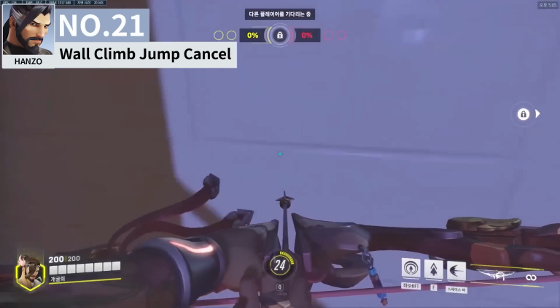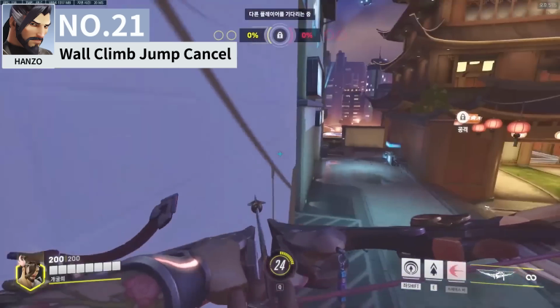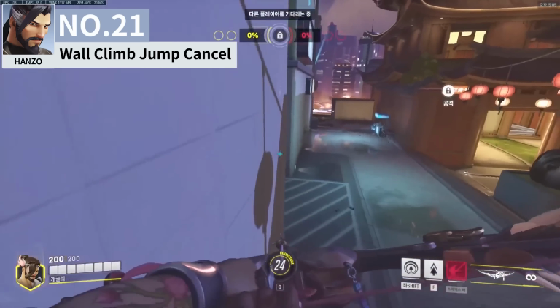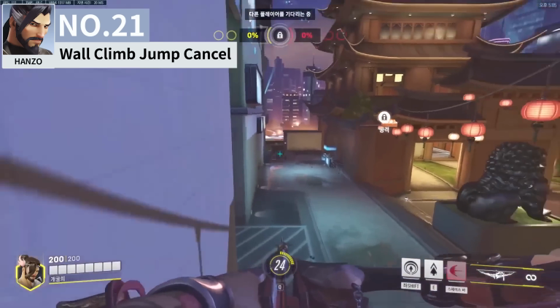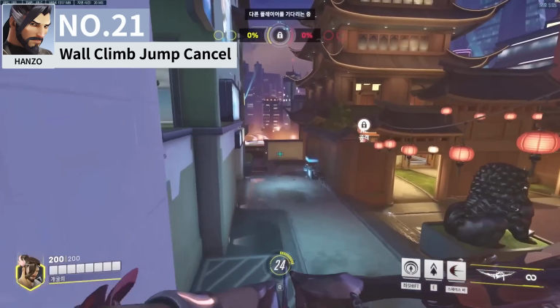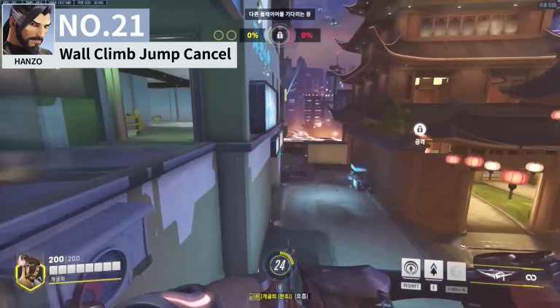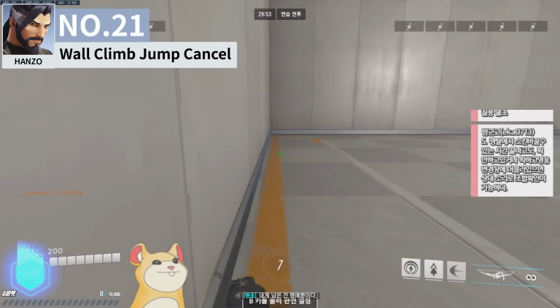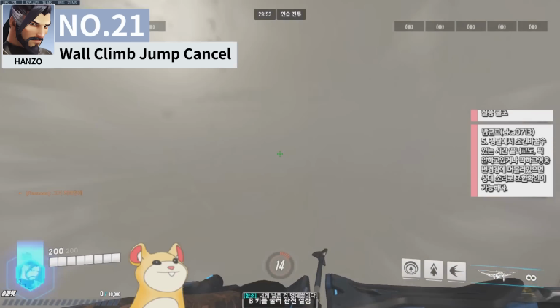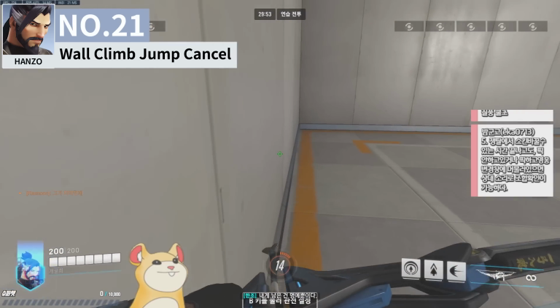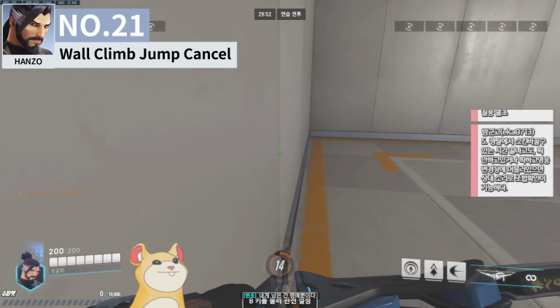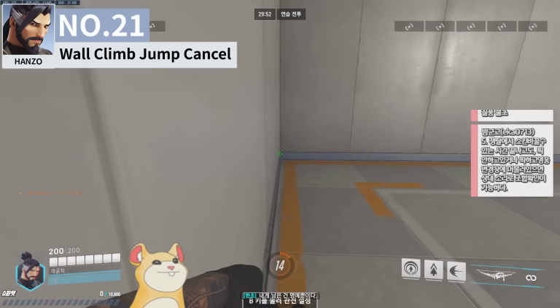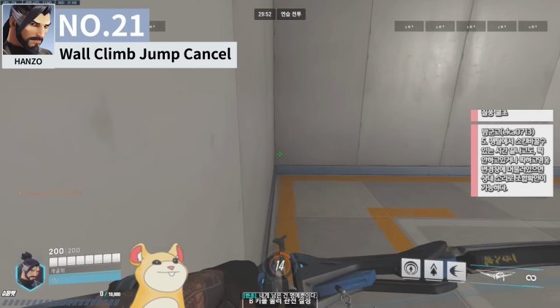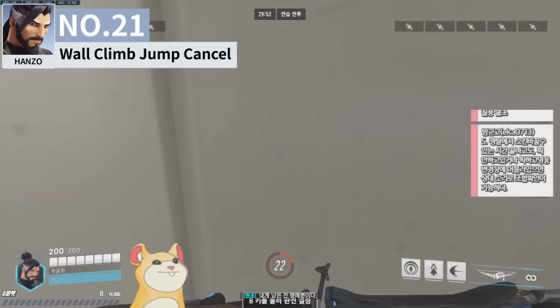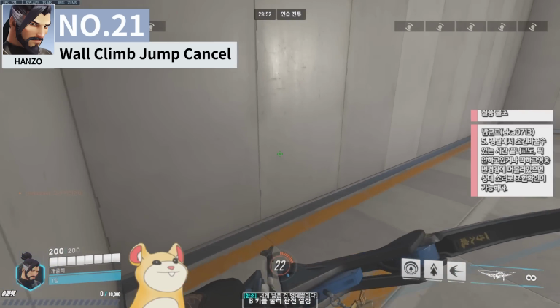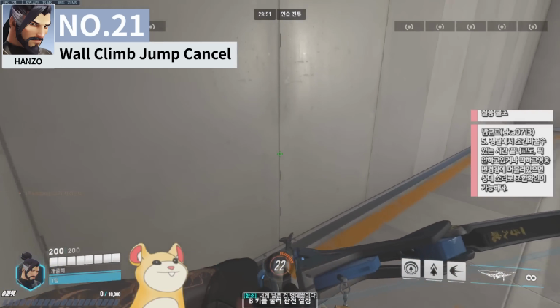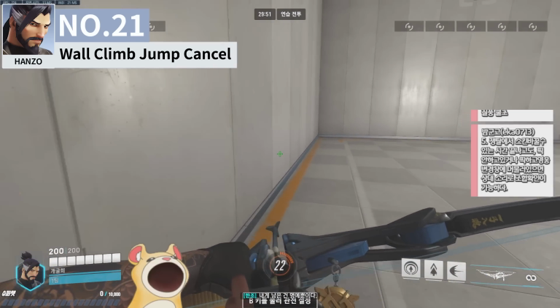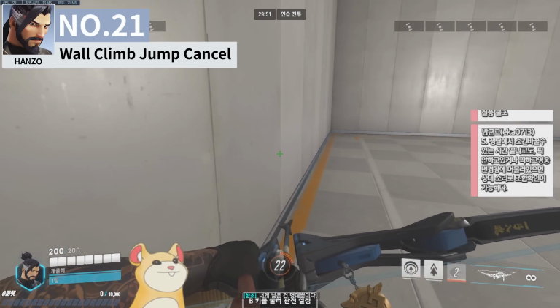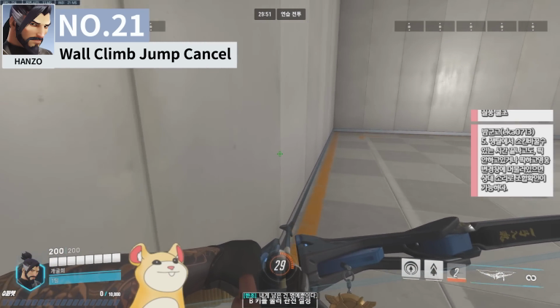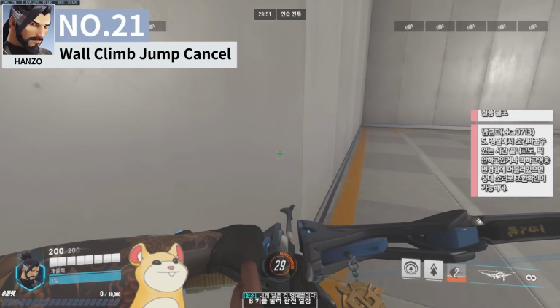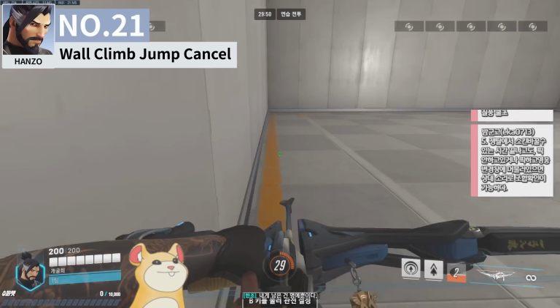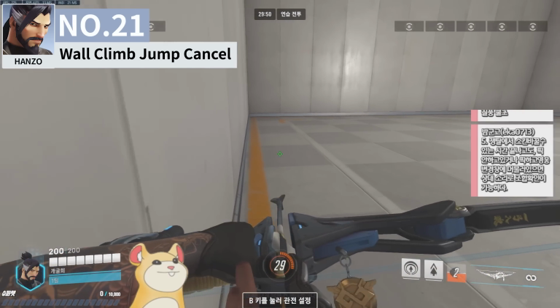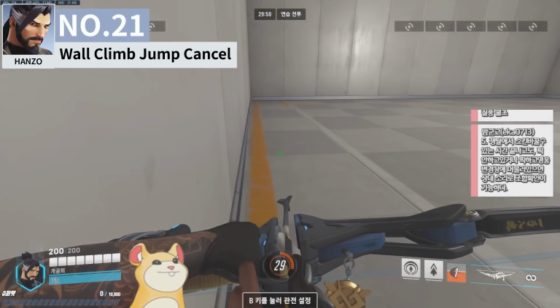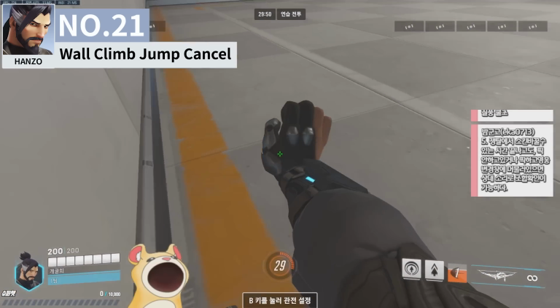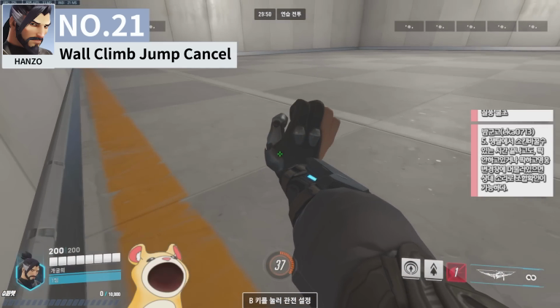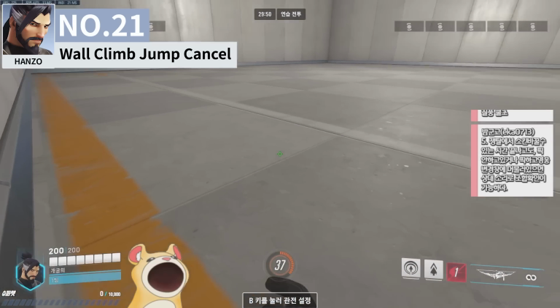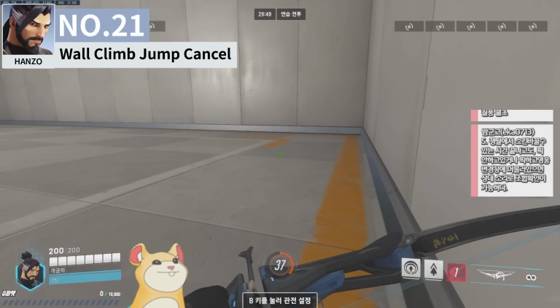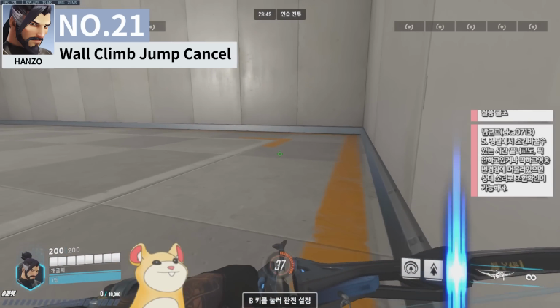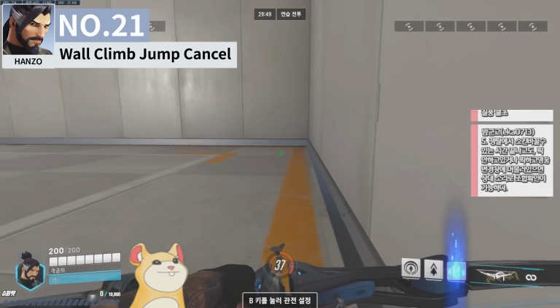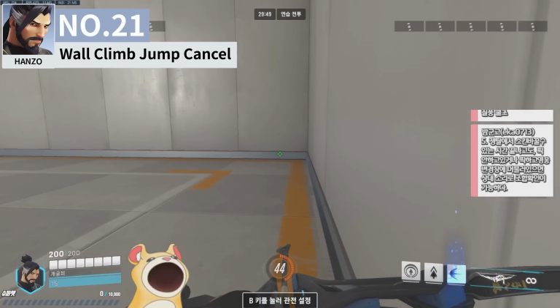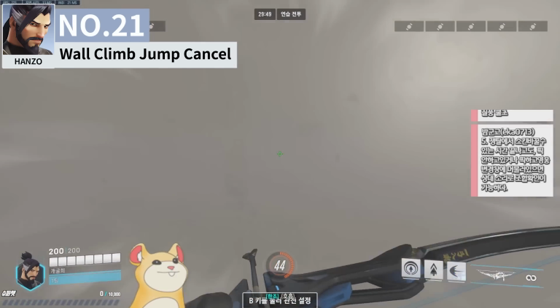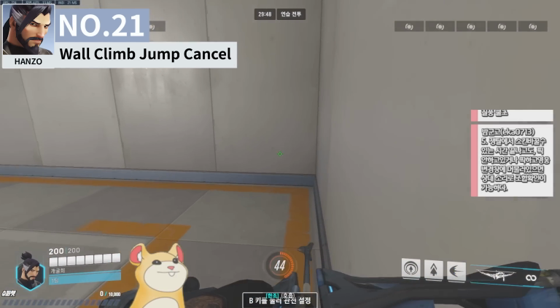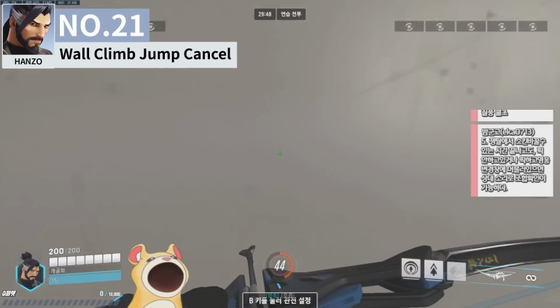For the horizontal wall climb, you need to use the bug while quickly turning into the wall, but it's even more difficult than the basic wall climb bug.